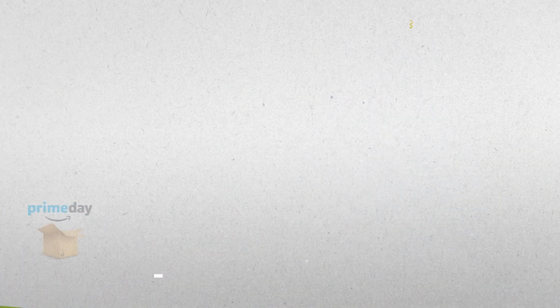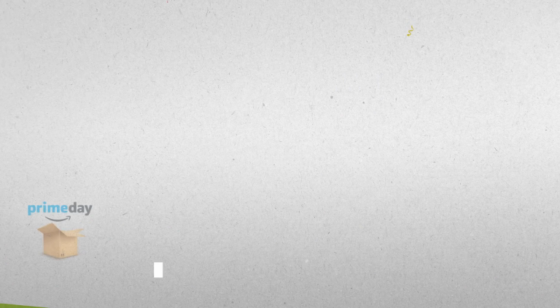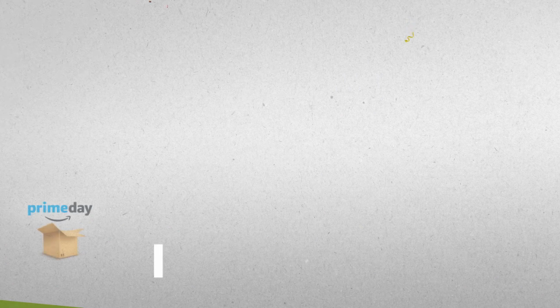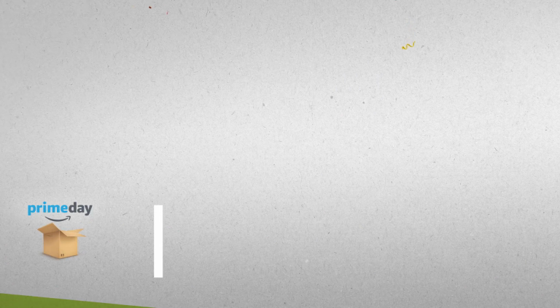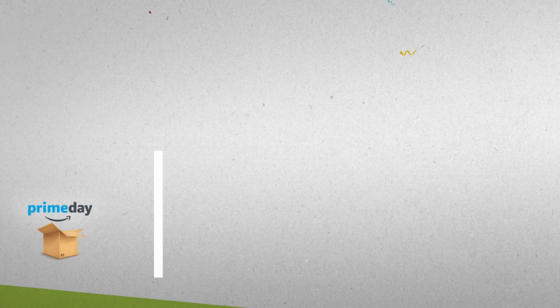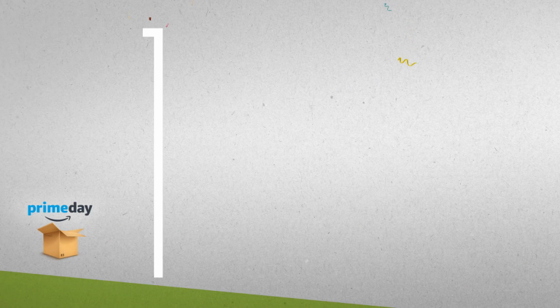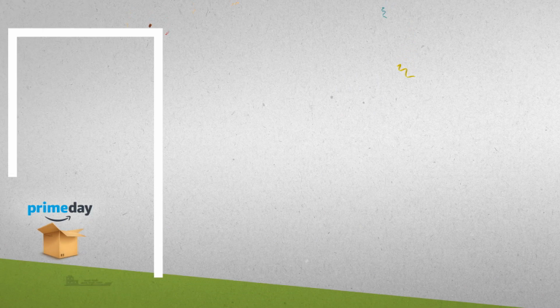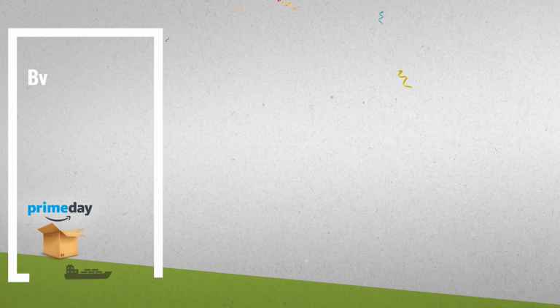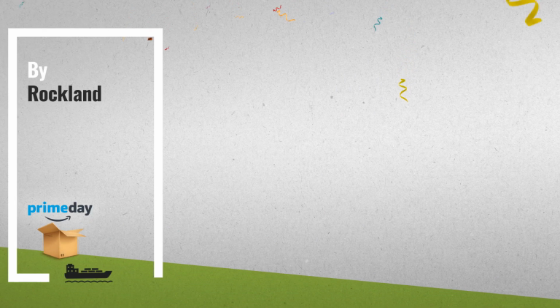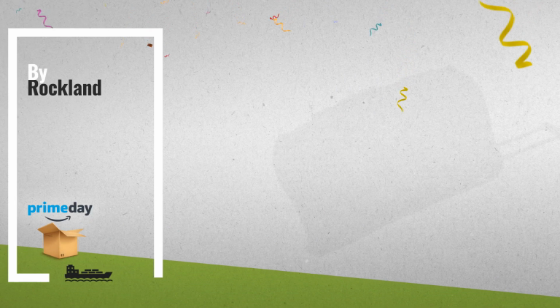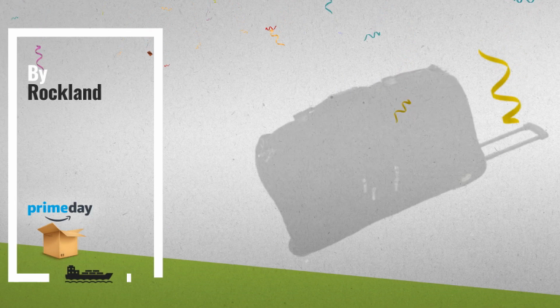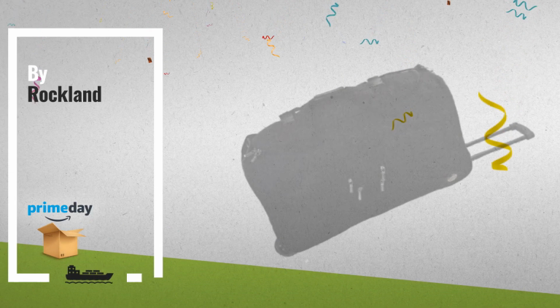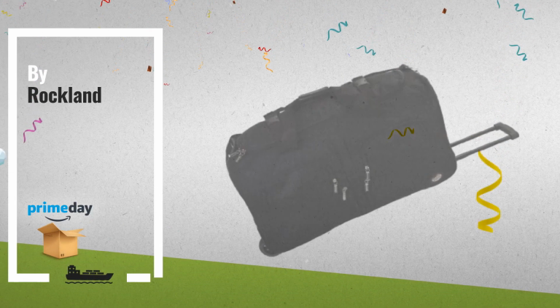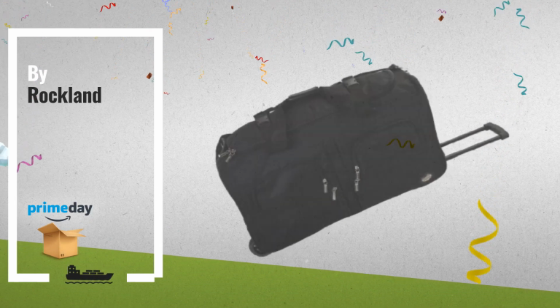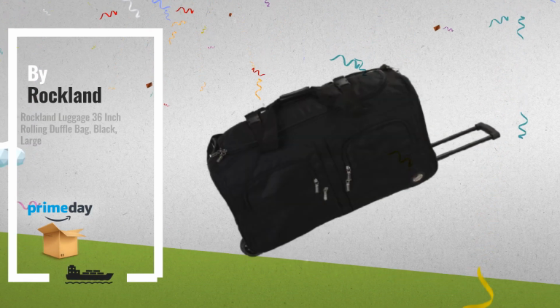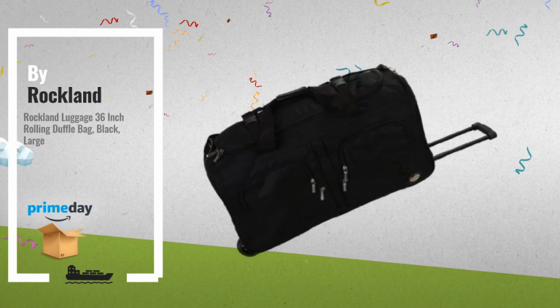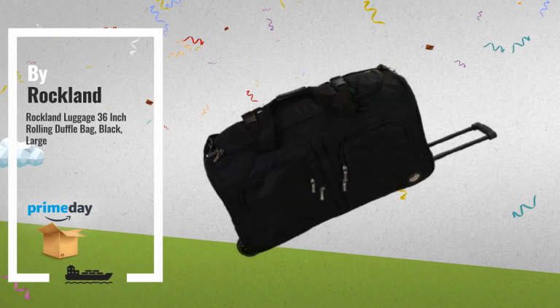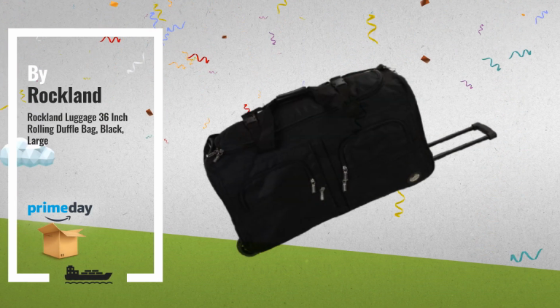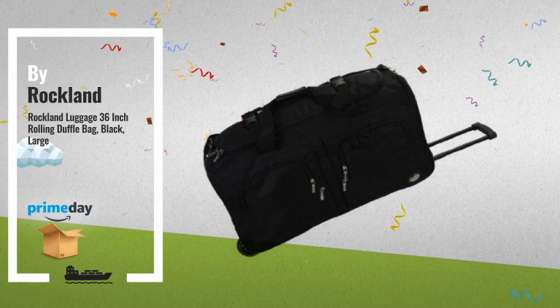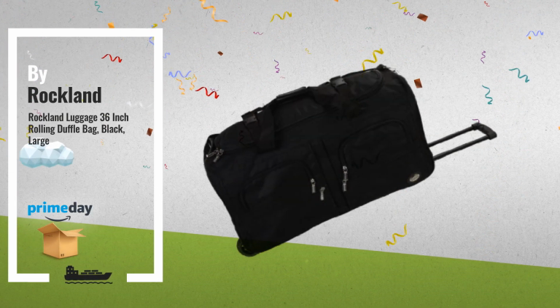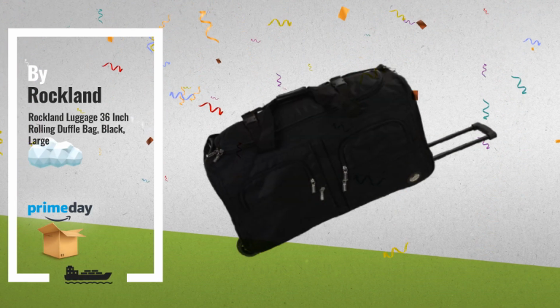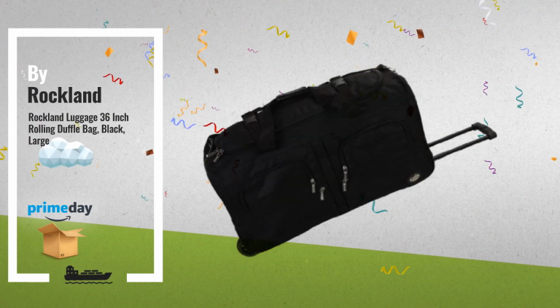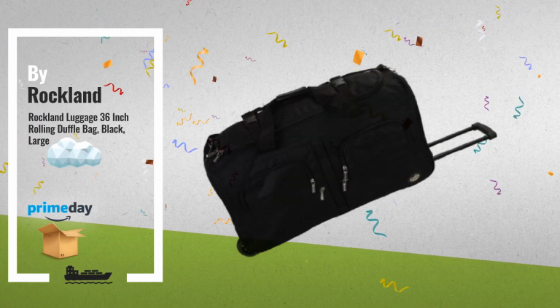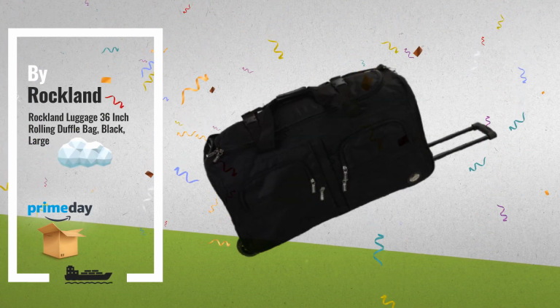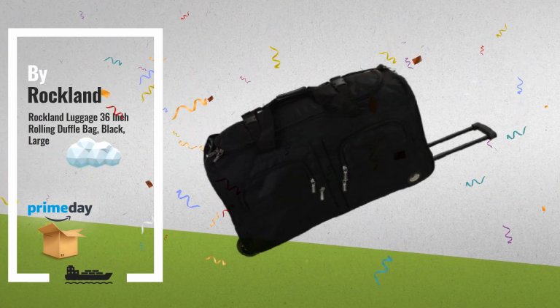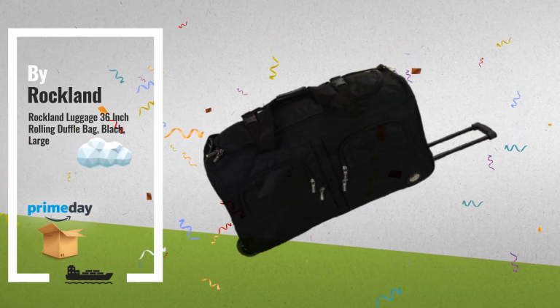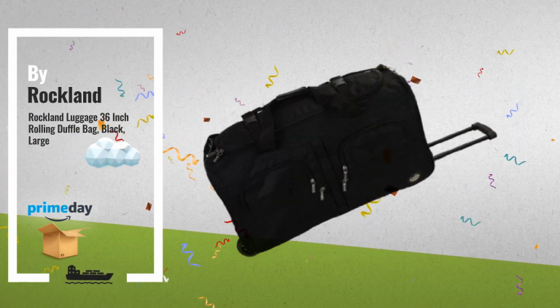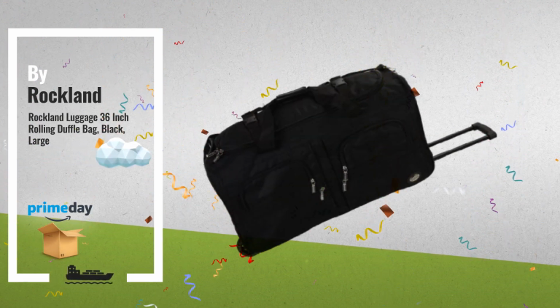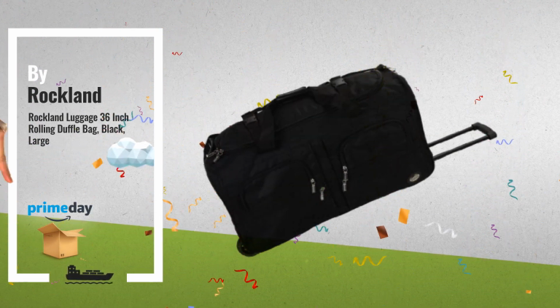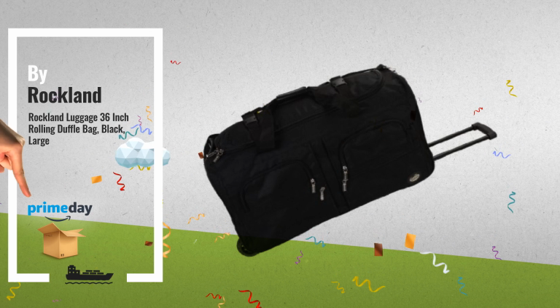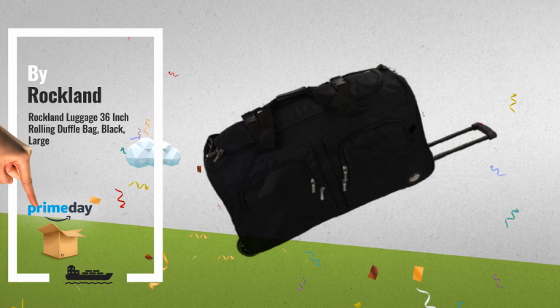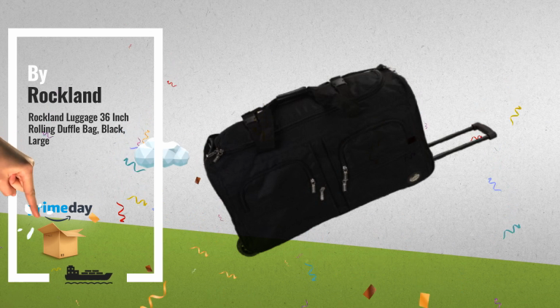Number 9, by Rockland. Shop for Amazon Prime great offers.